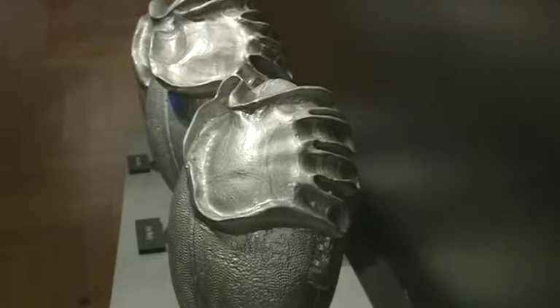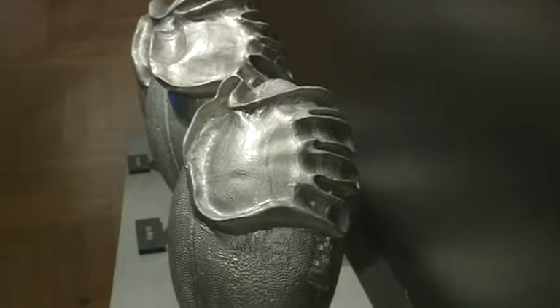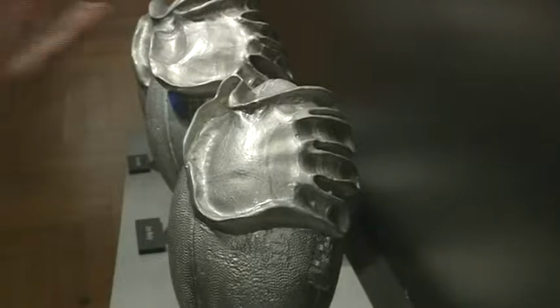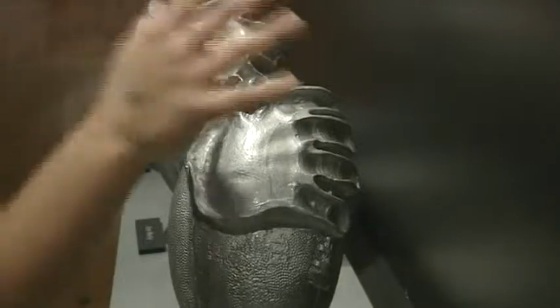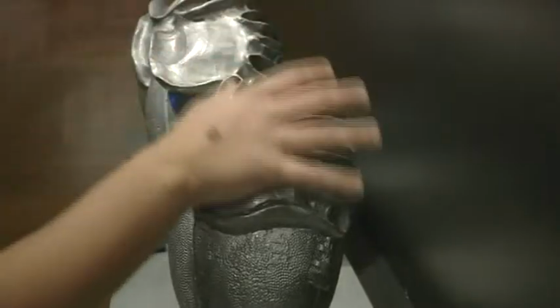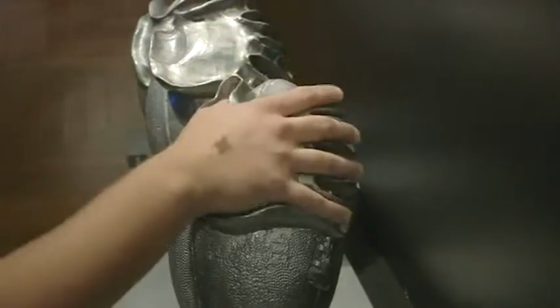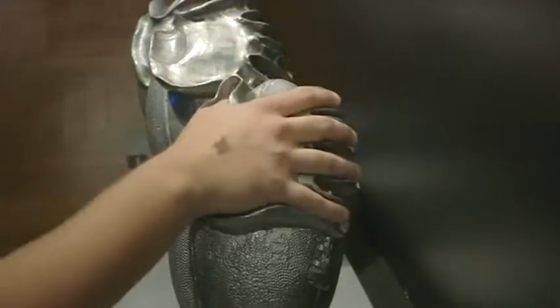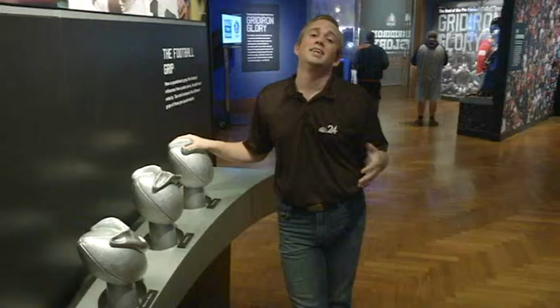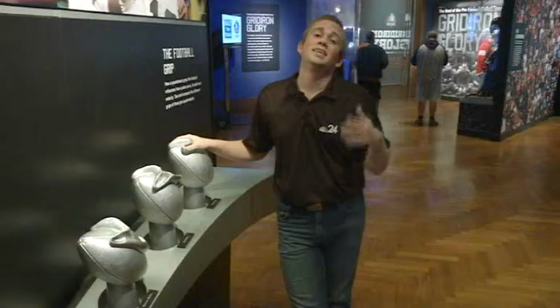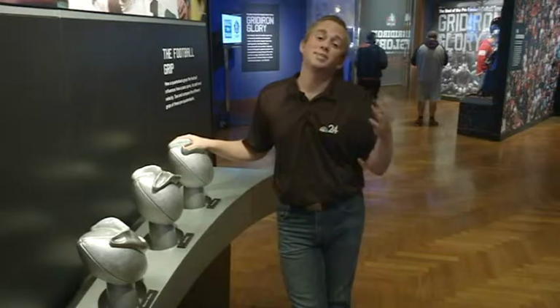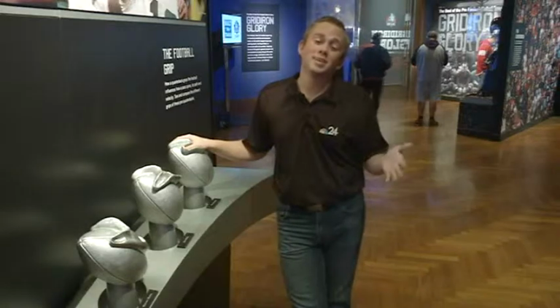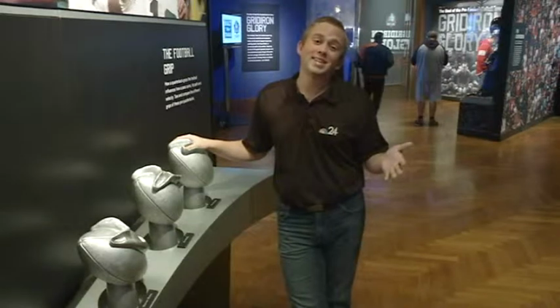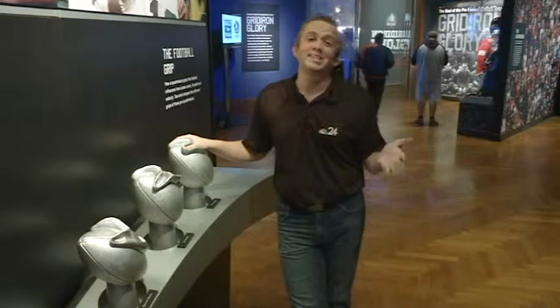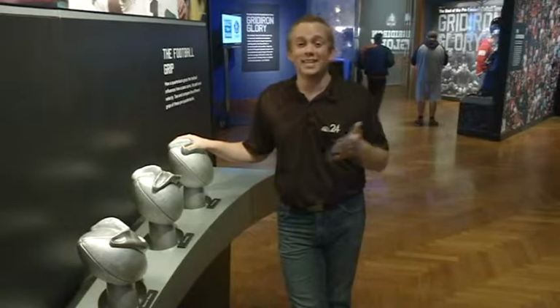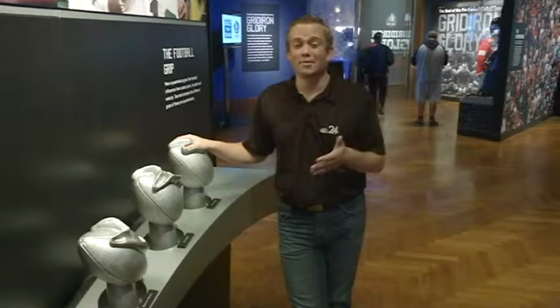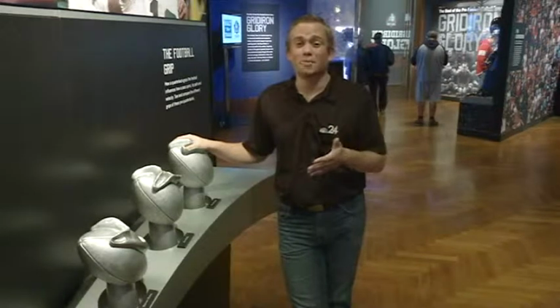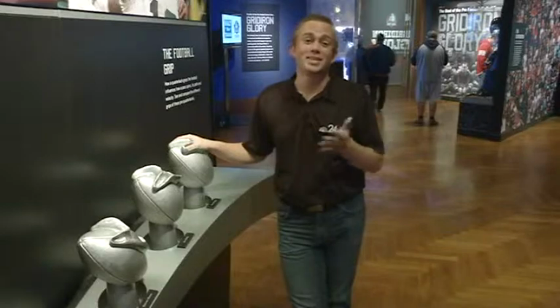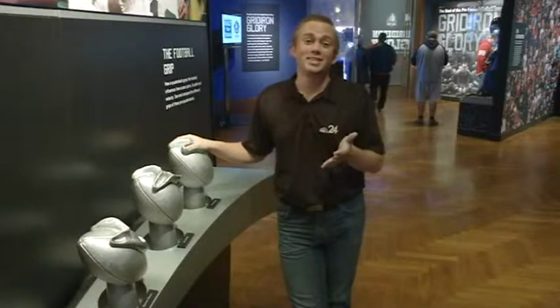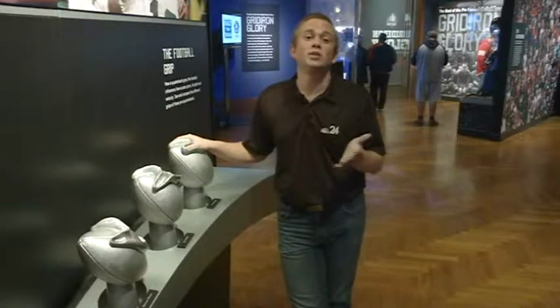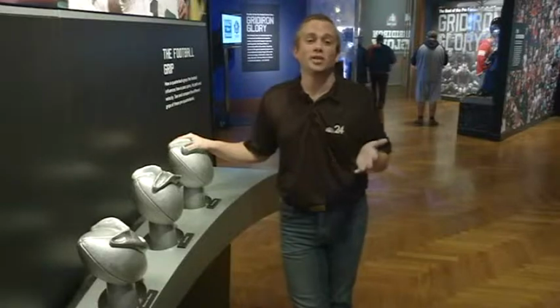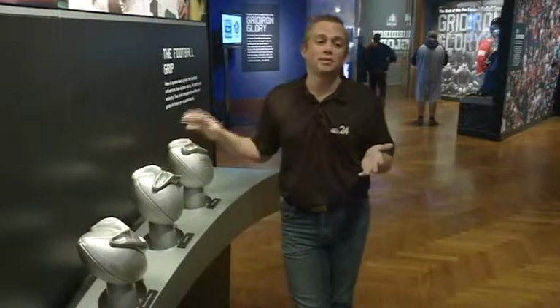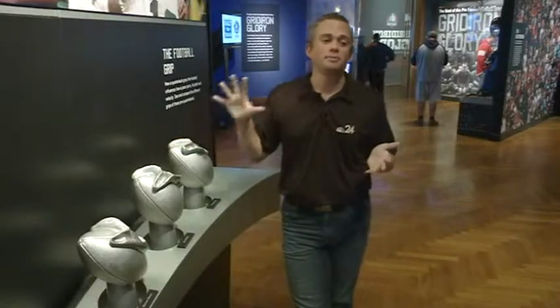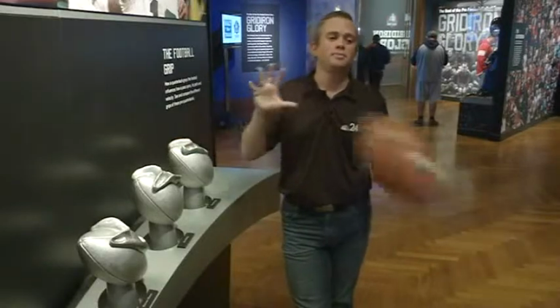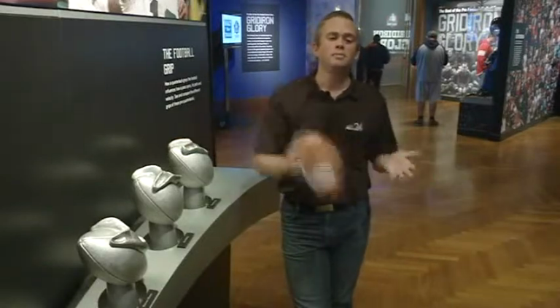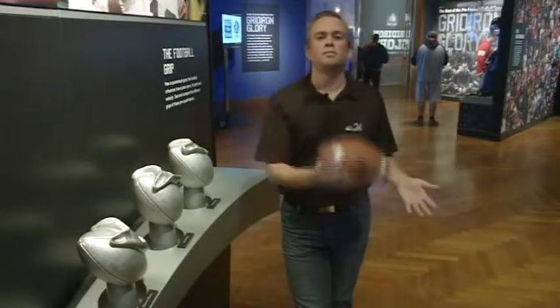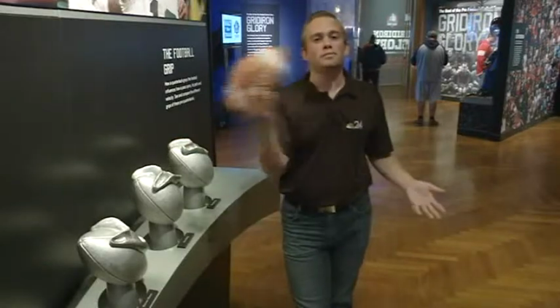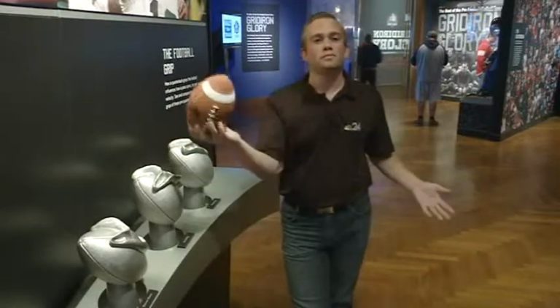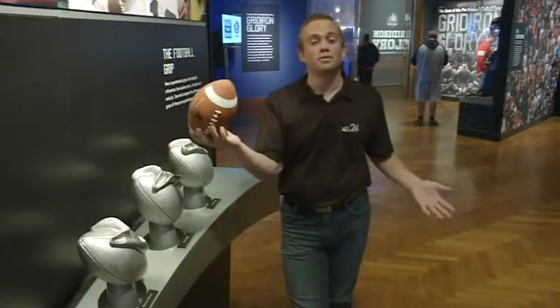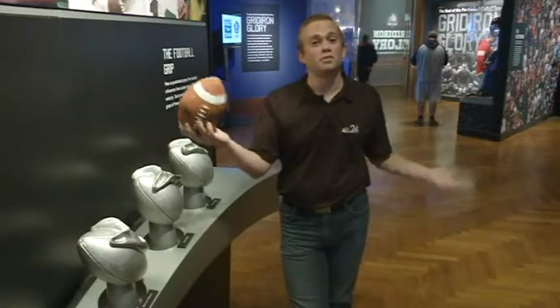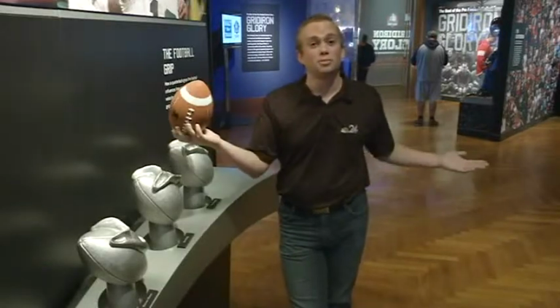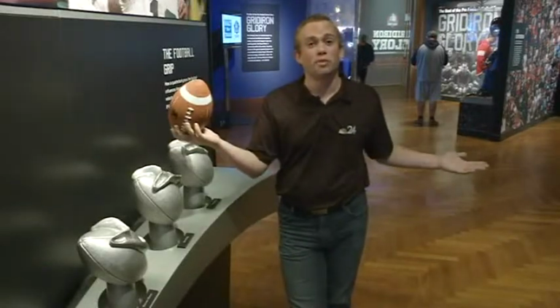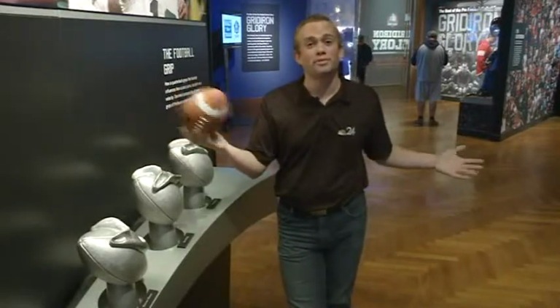These are Troy Aikman's hands. He has some of the best hands in the NFL because he worked at it. Some of us are just born with it.